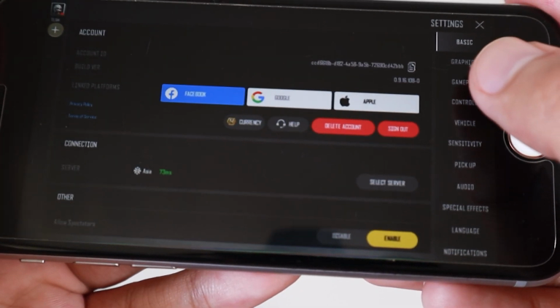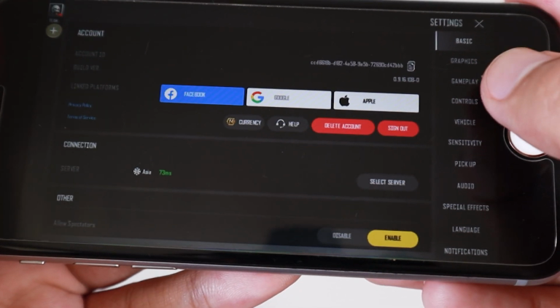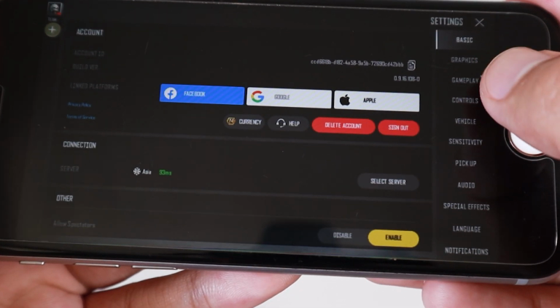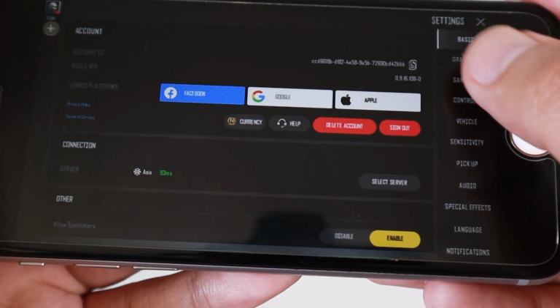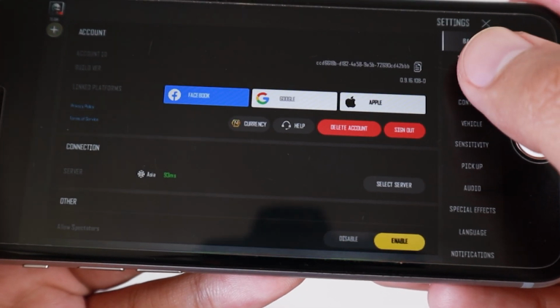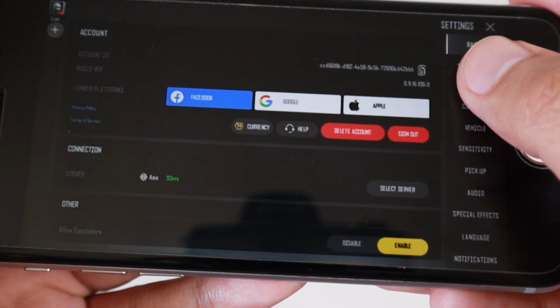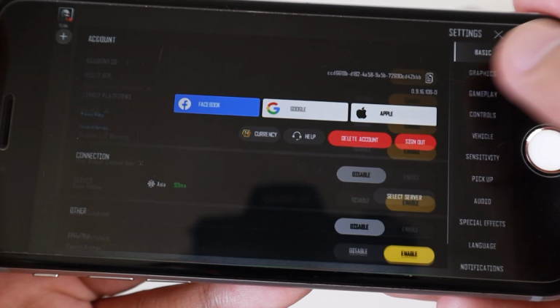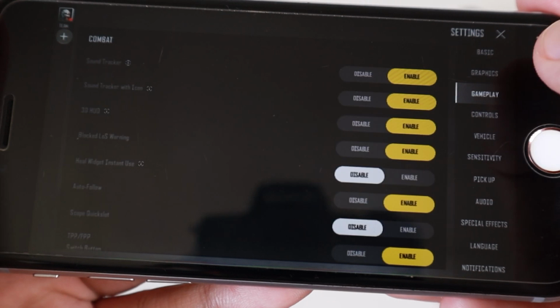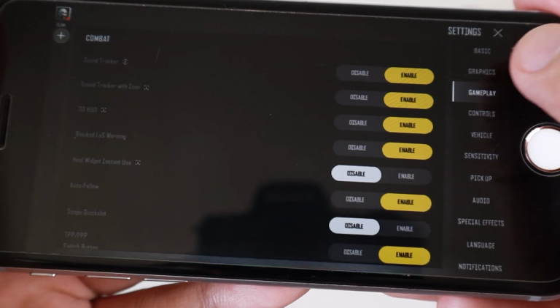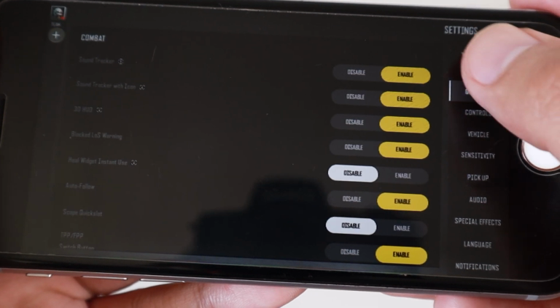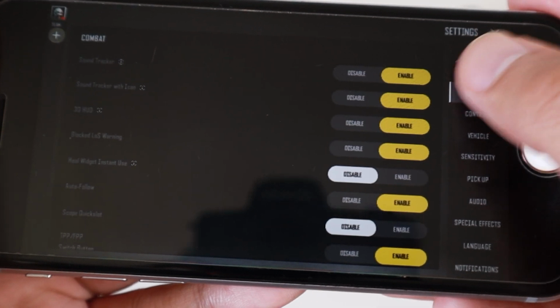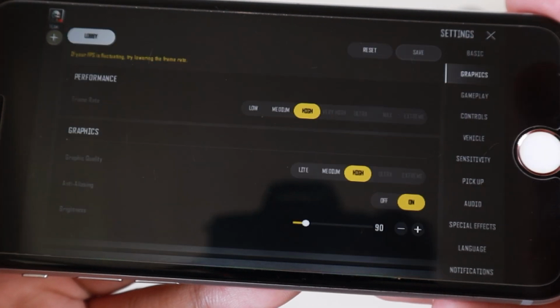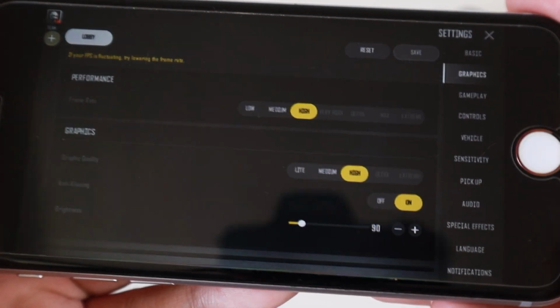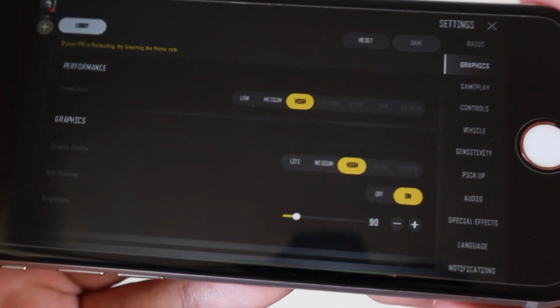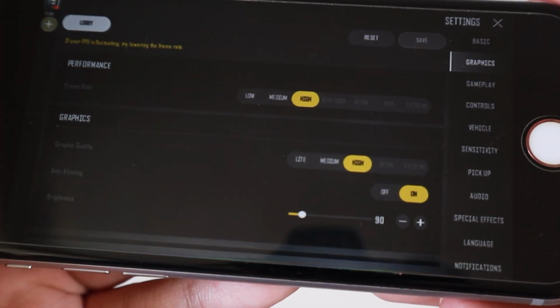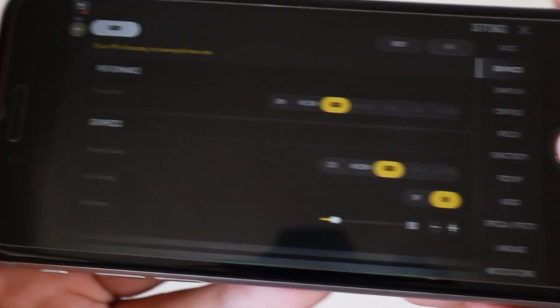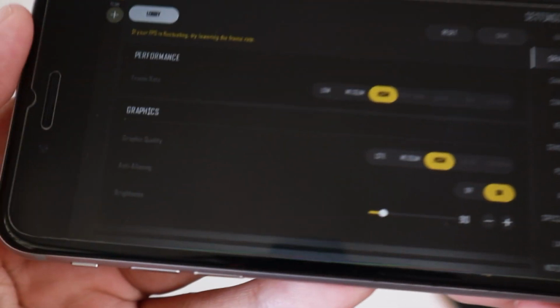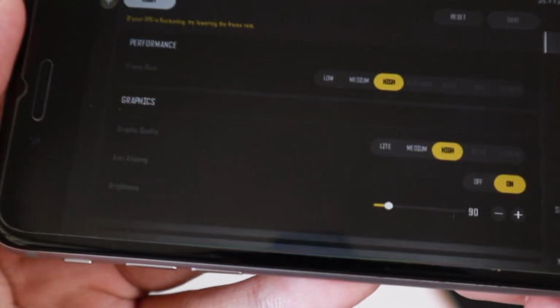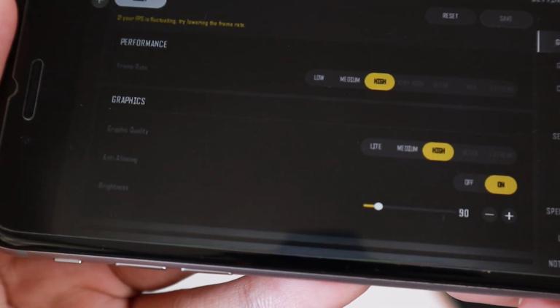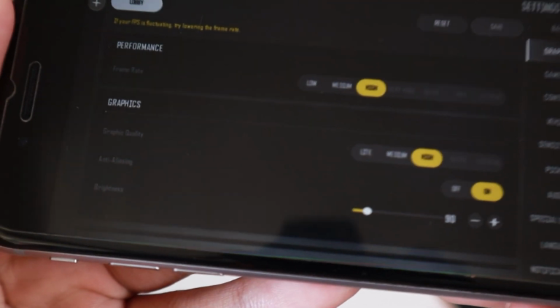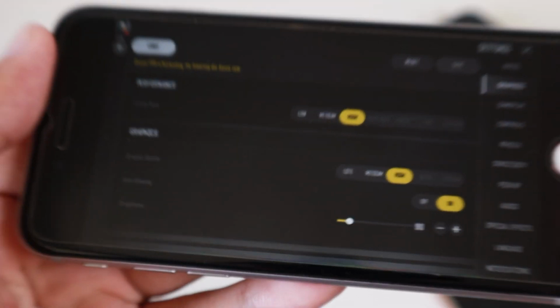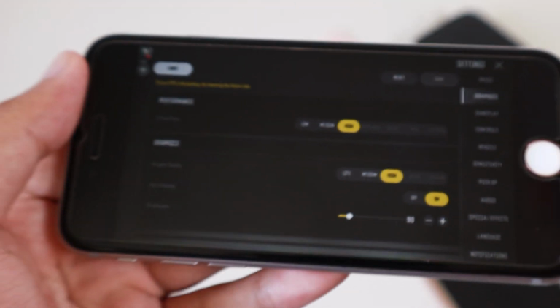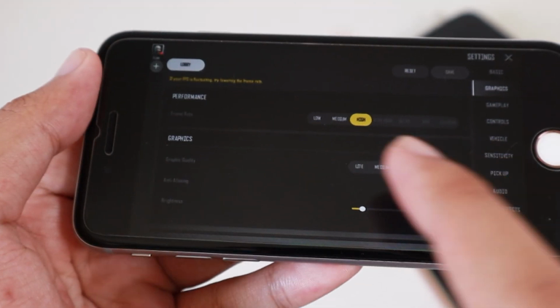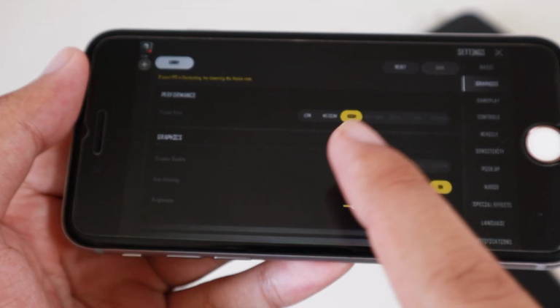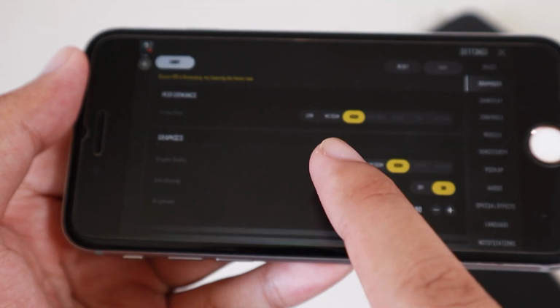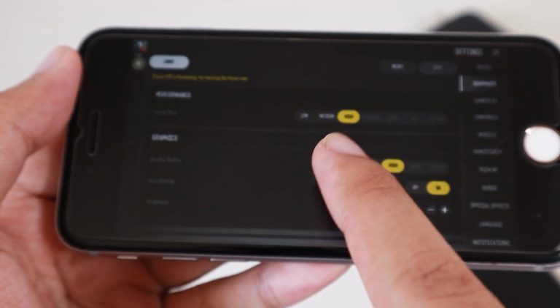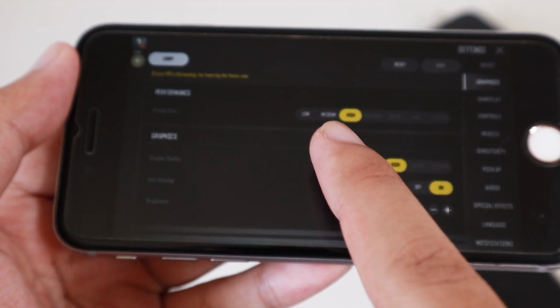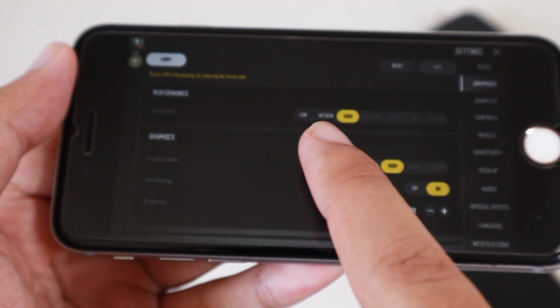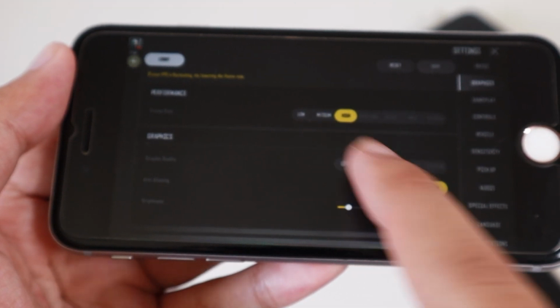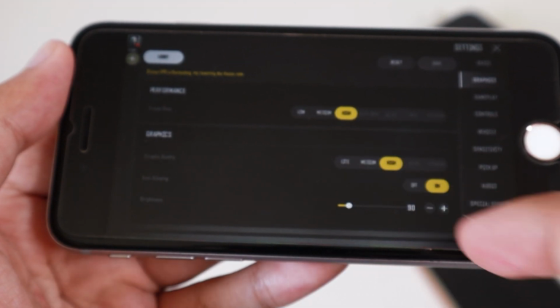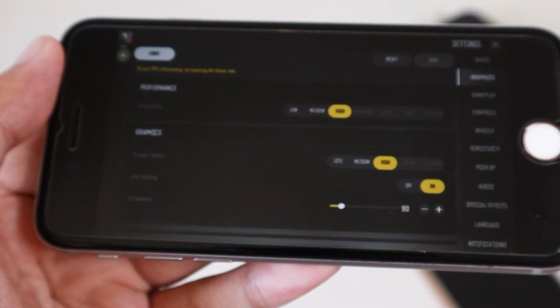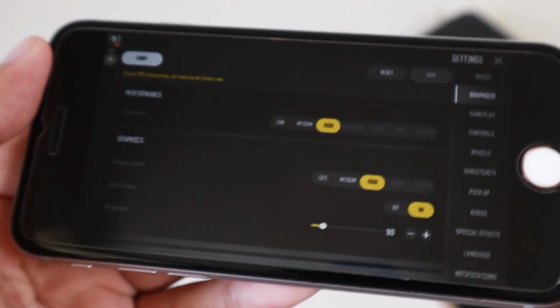Now on graphics here, you can see it supports only up to high.